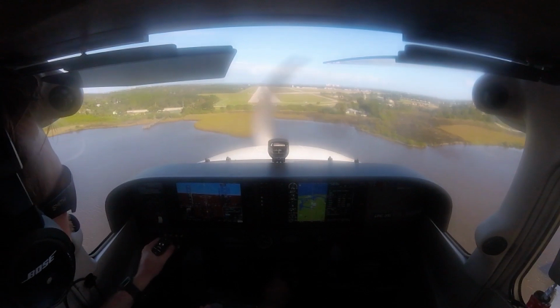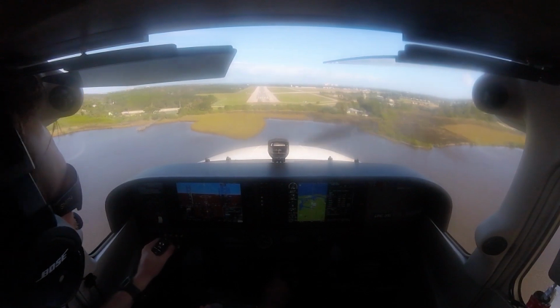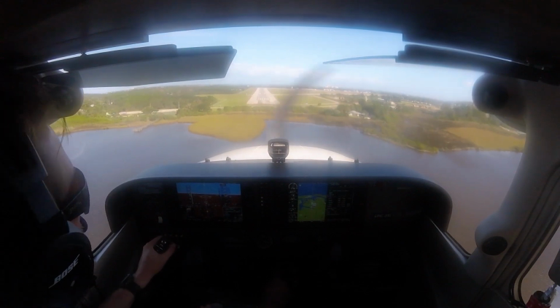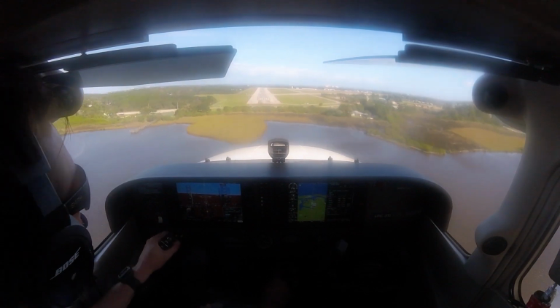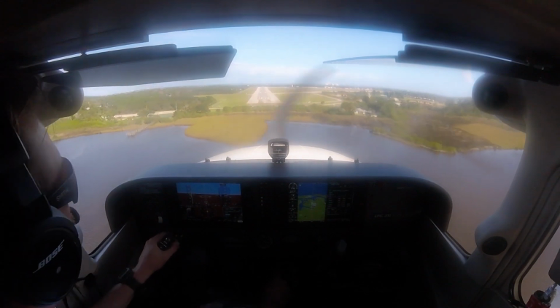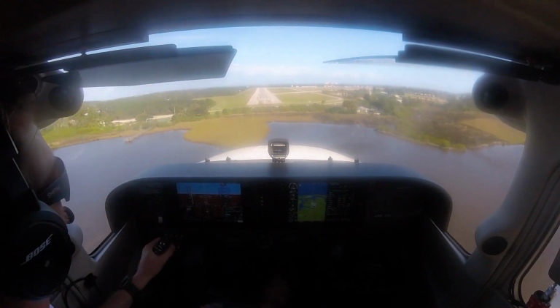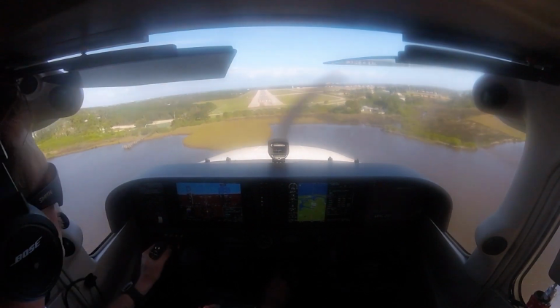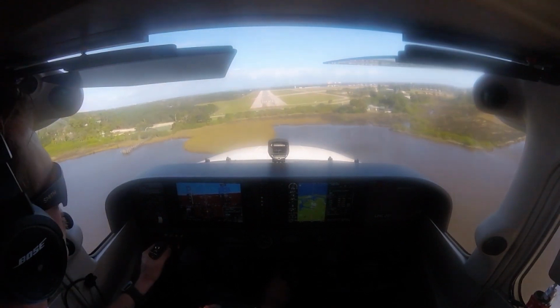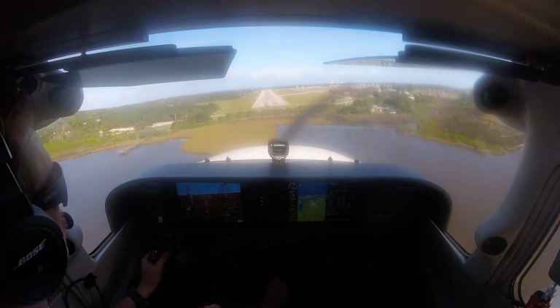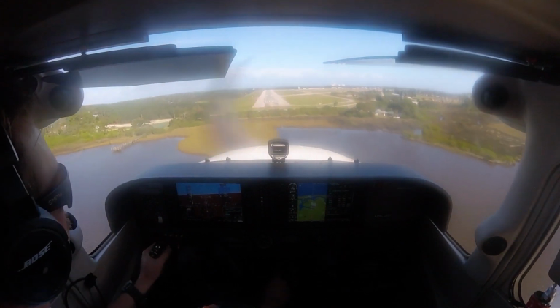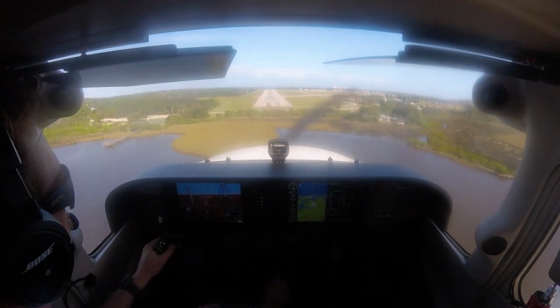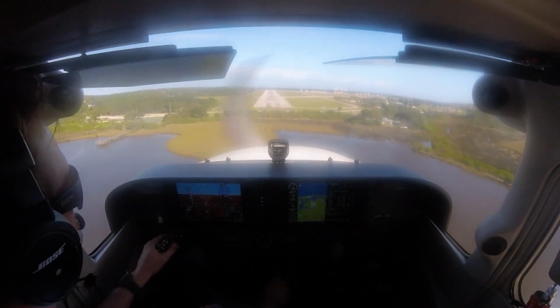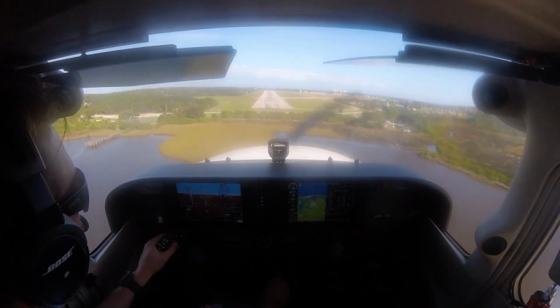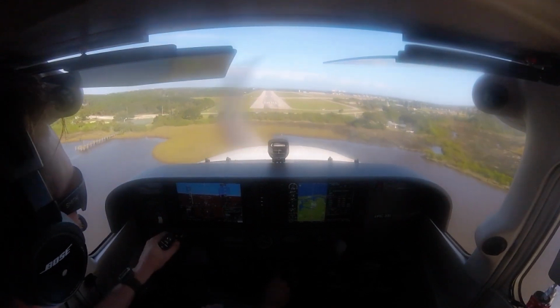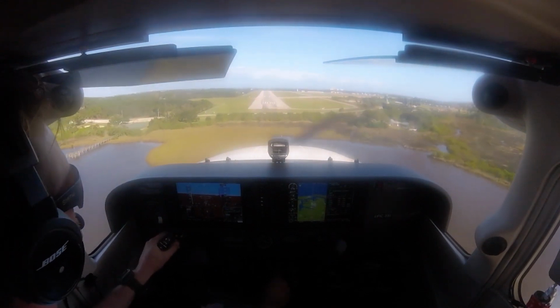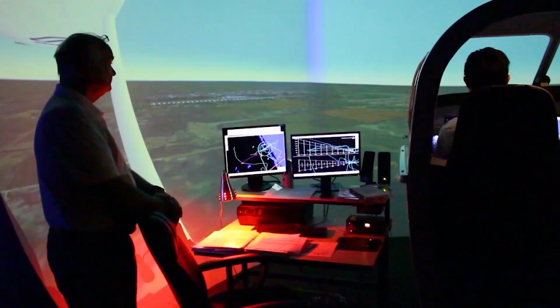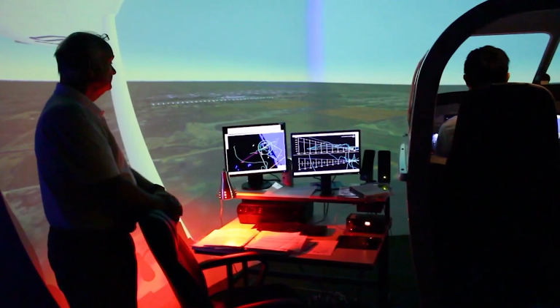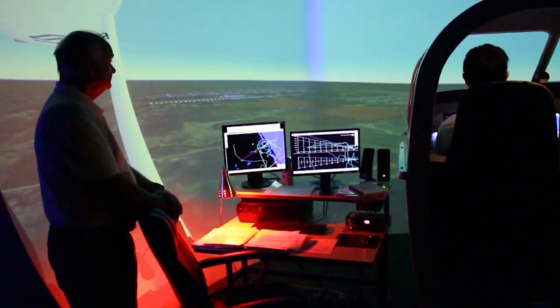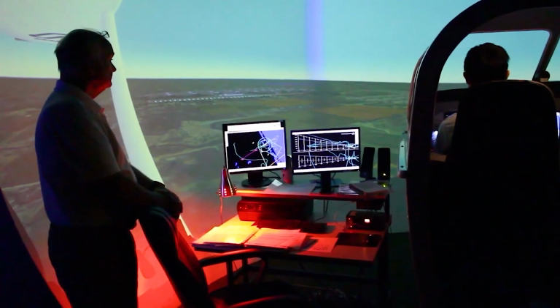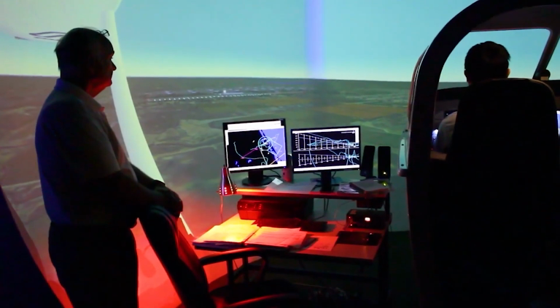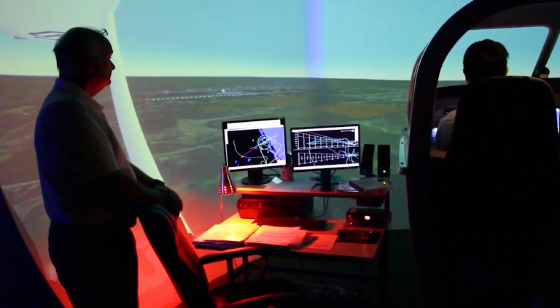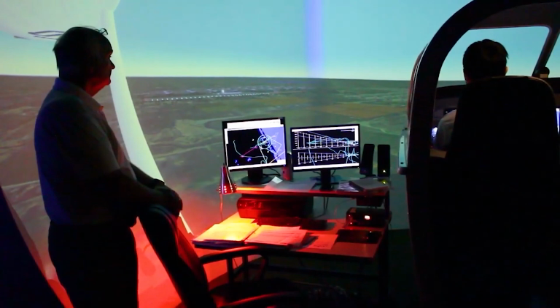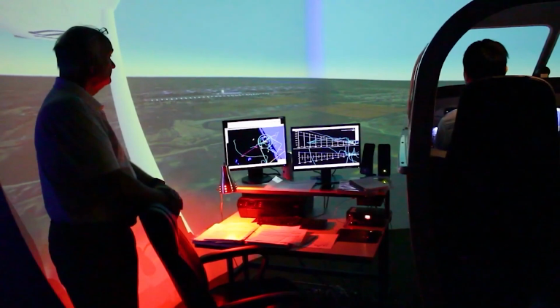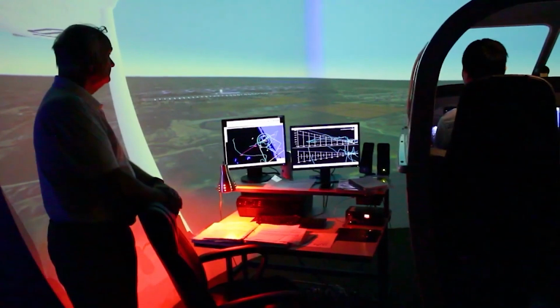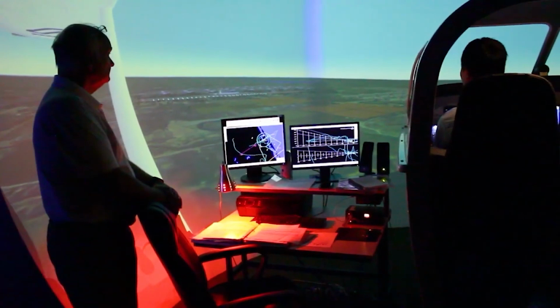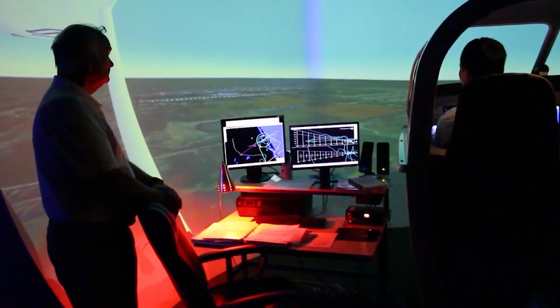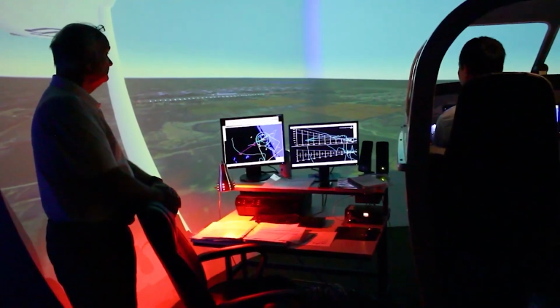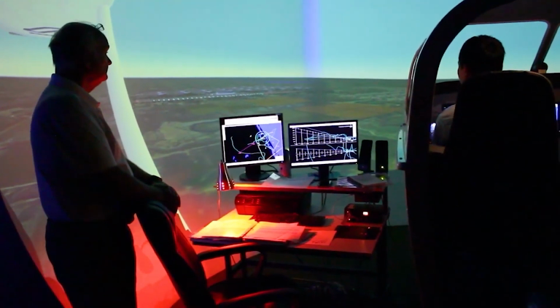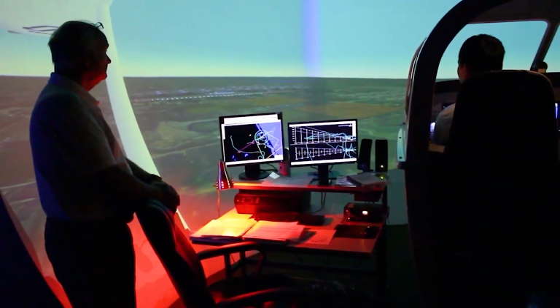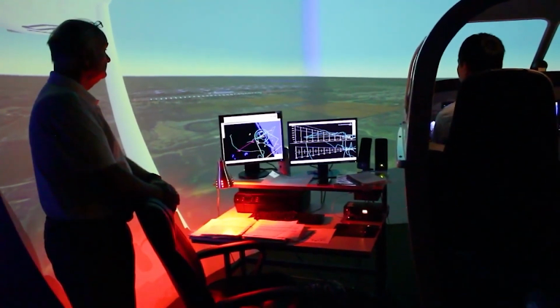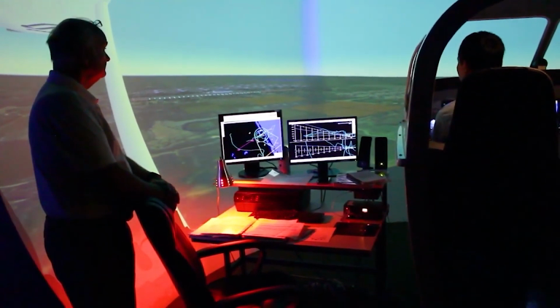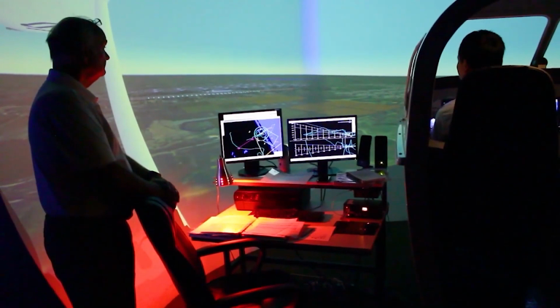As a key part of a pilot's journey to flying professionally, flight simulators make that easier for students now more than ever.